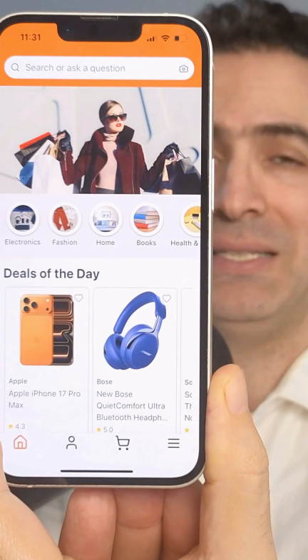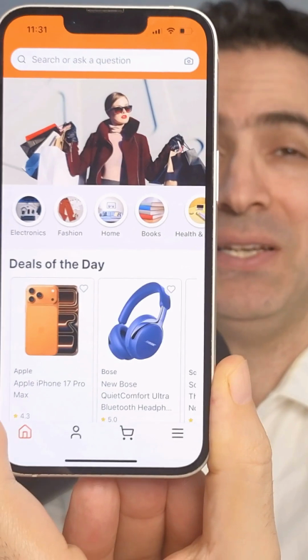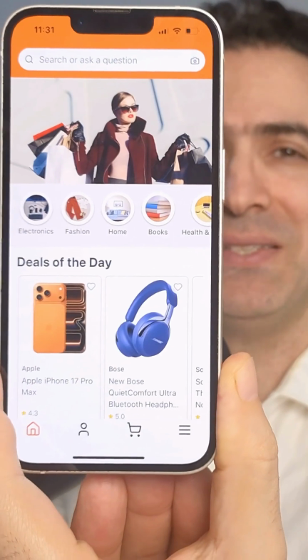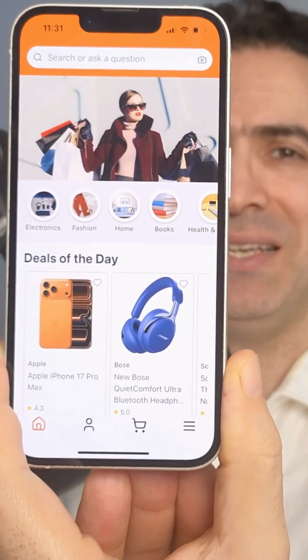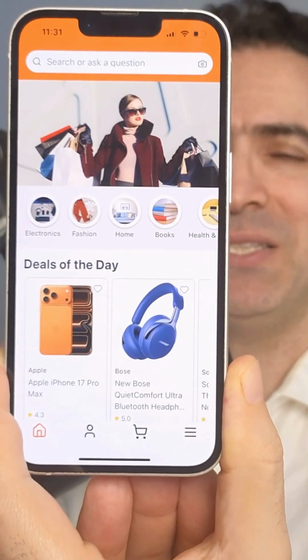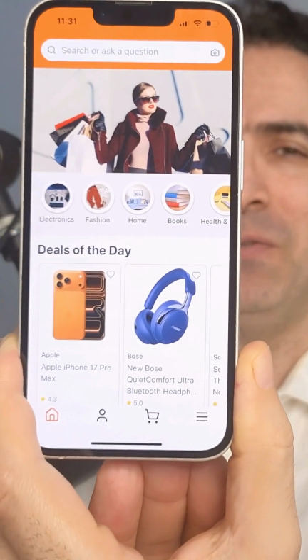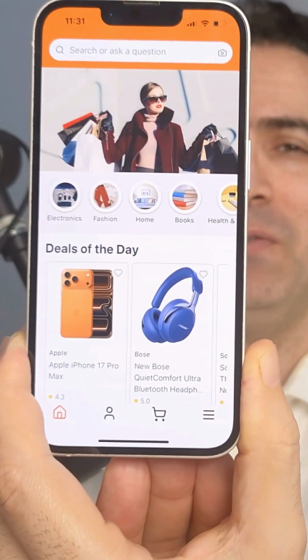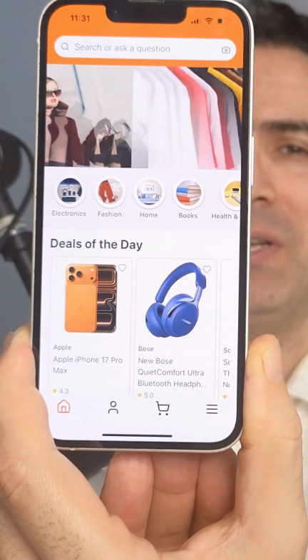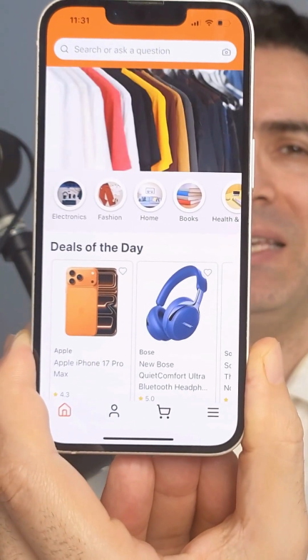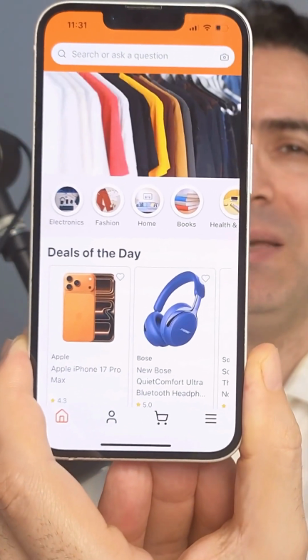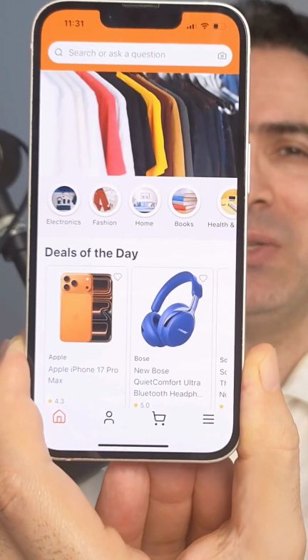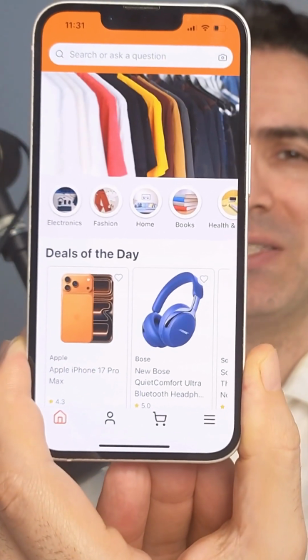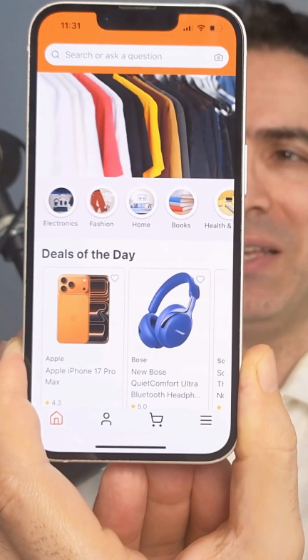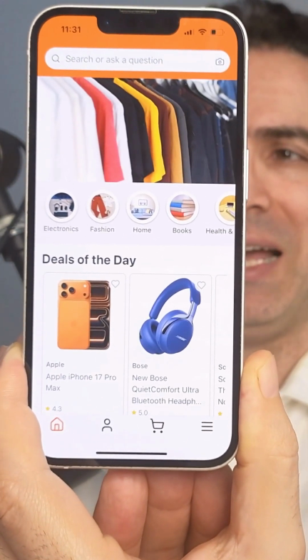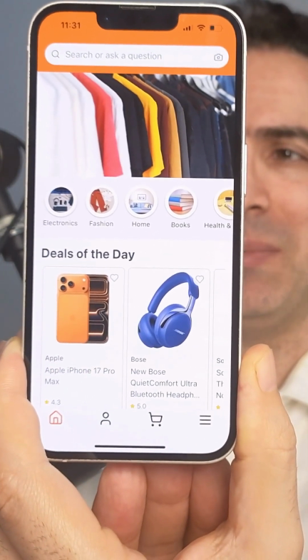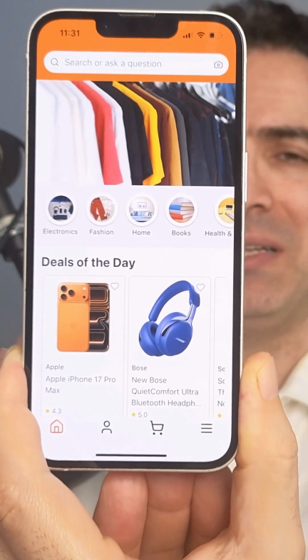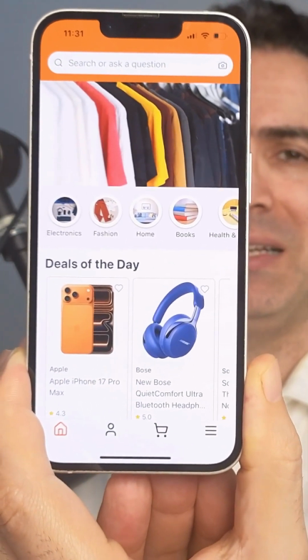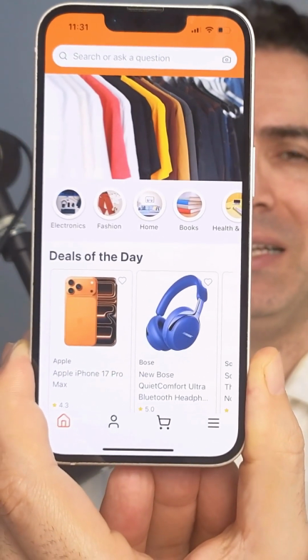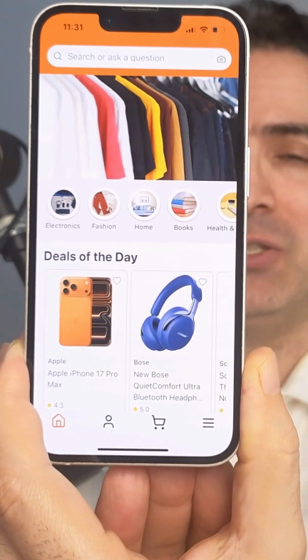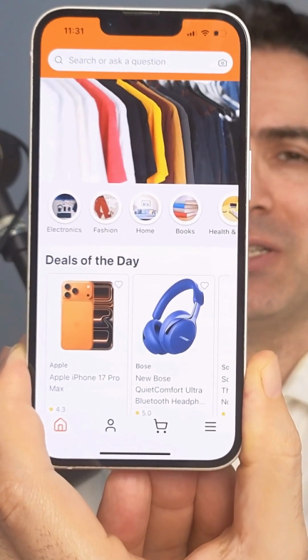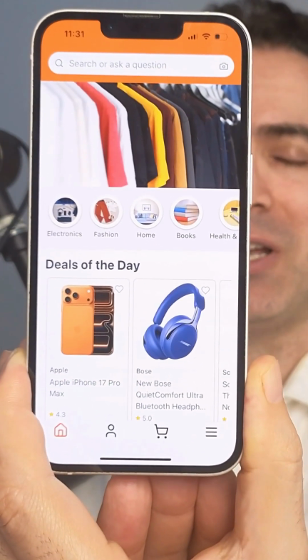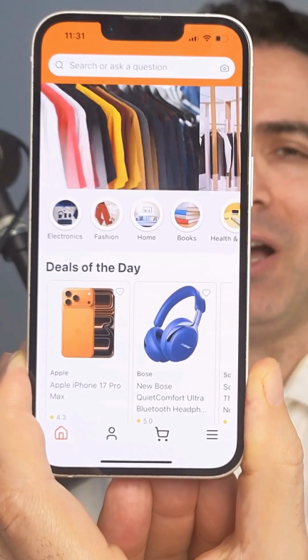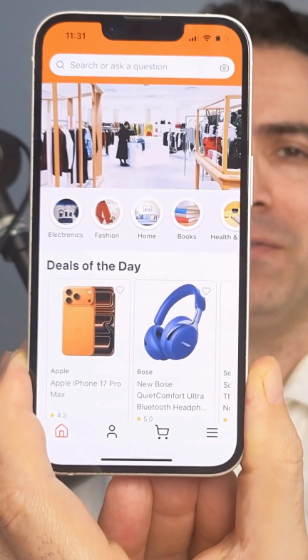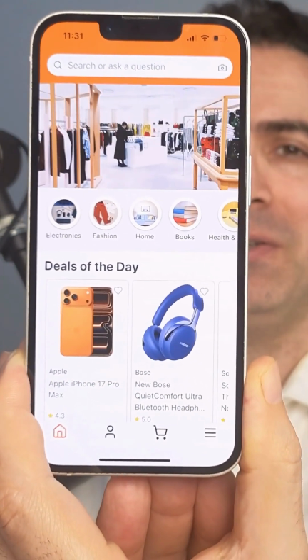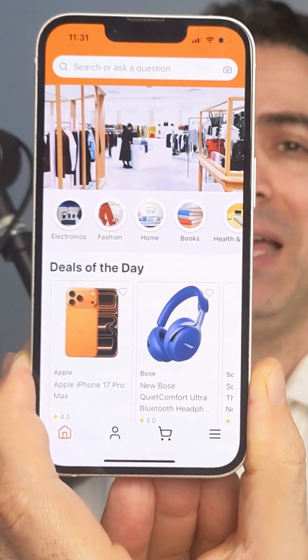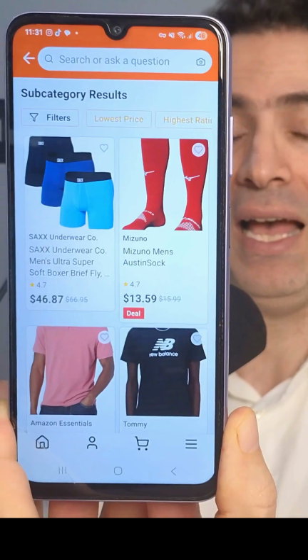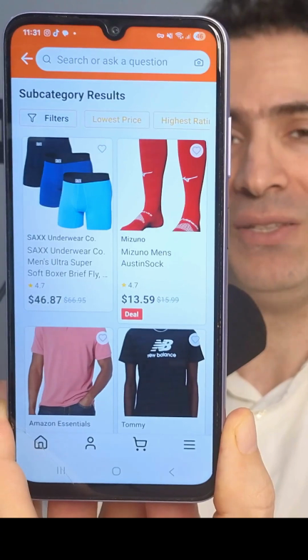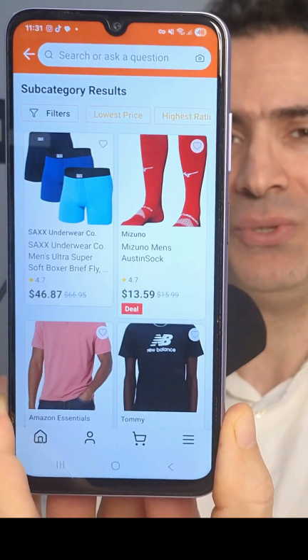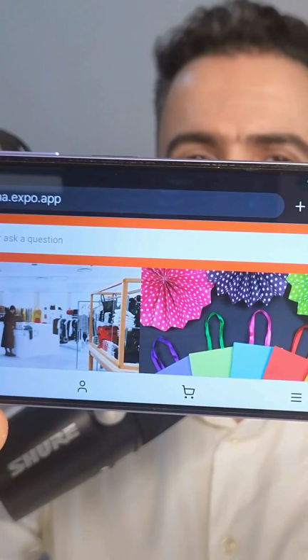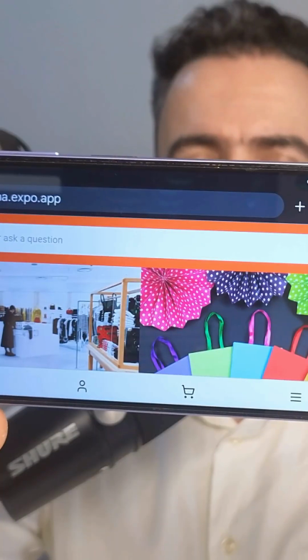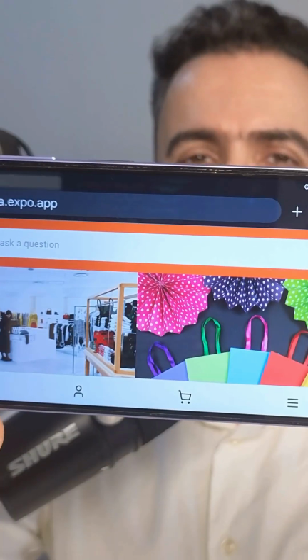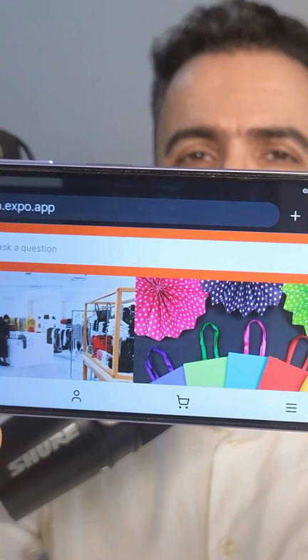This is a fully working Amazon-style app. It runs on iPhone, Android, and the web.